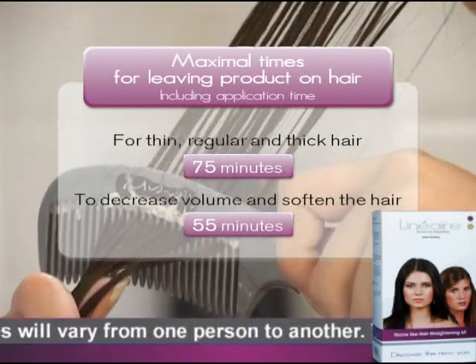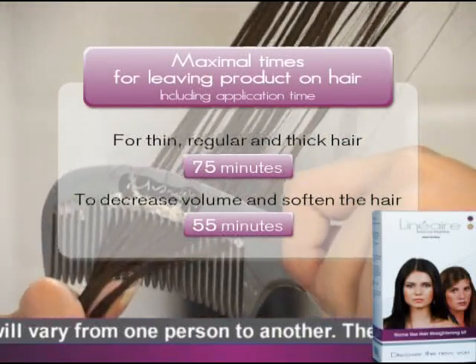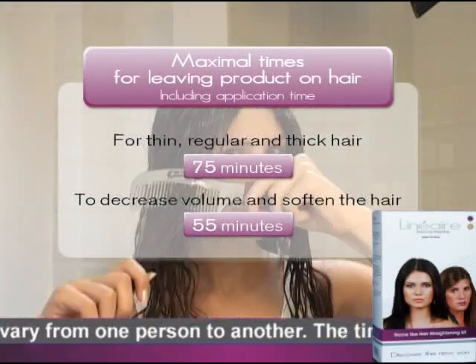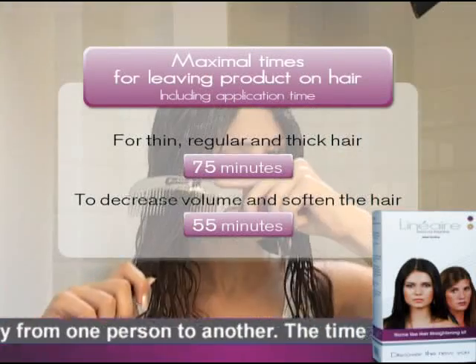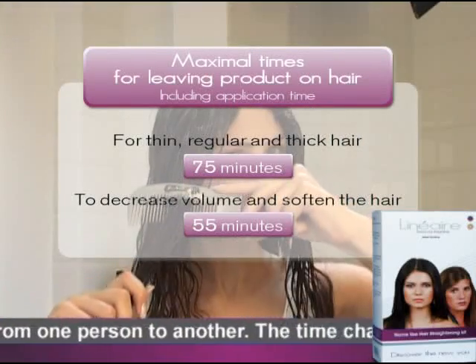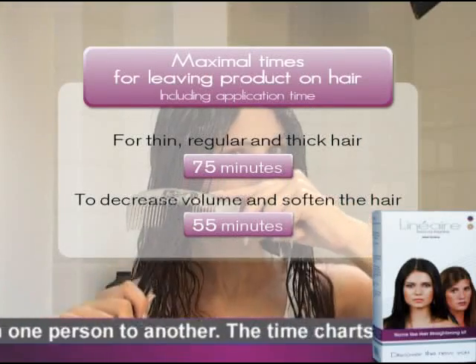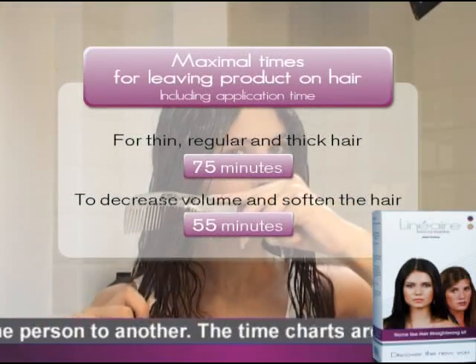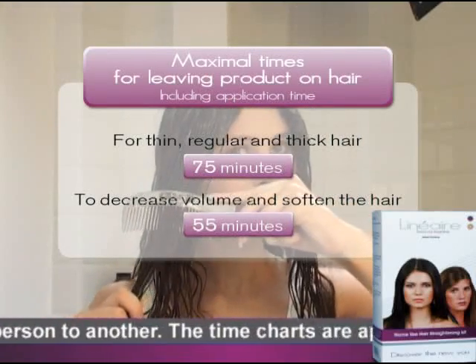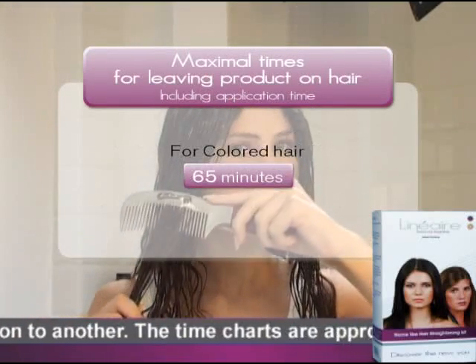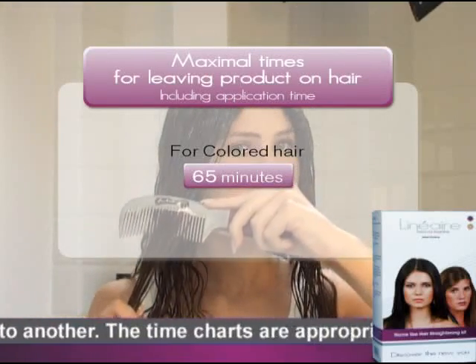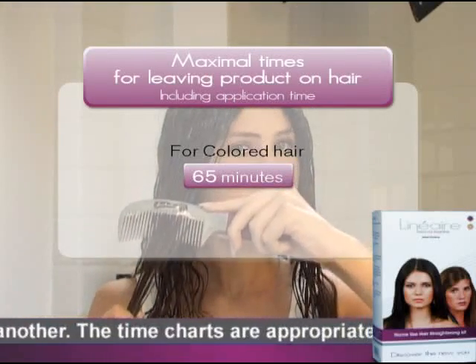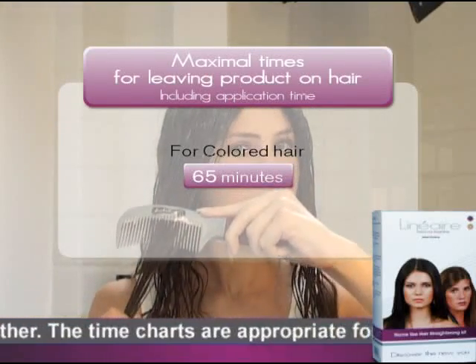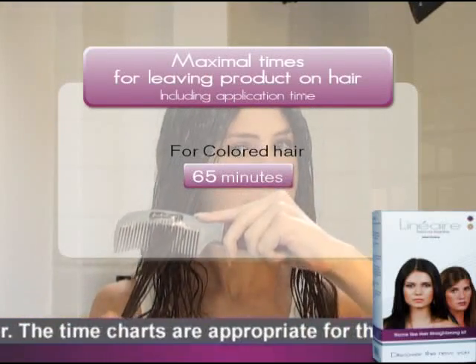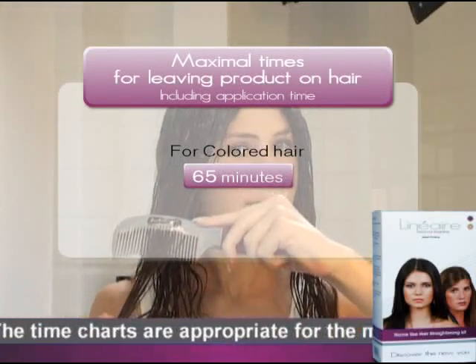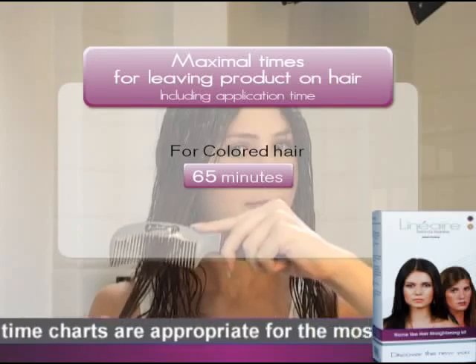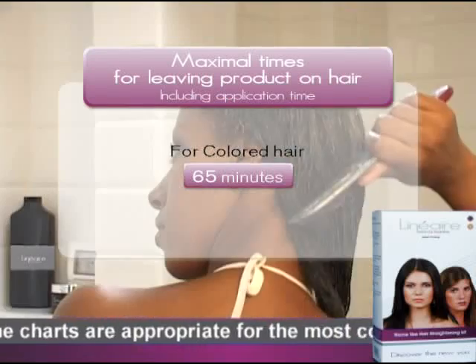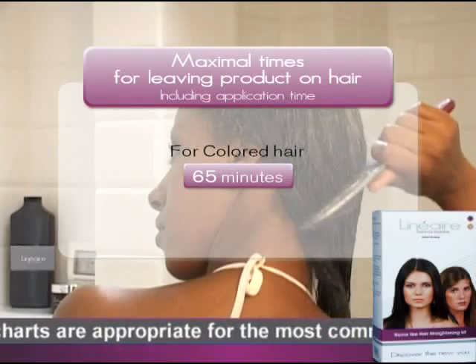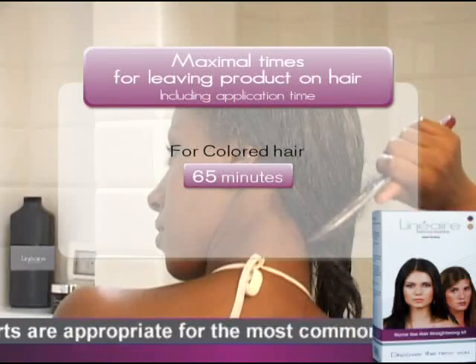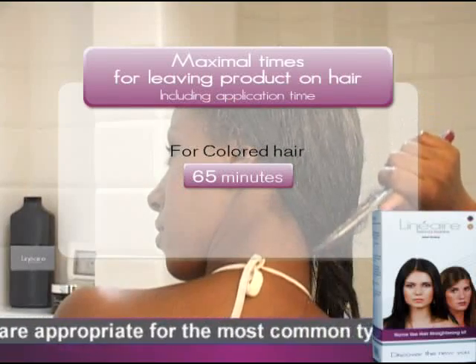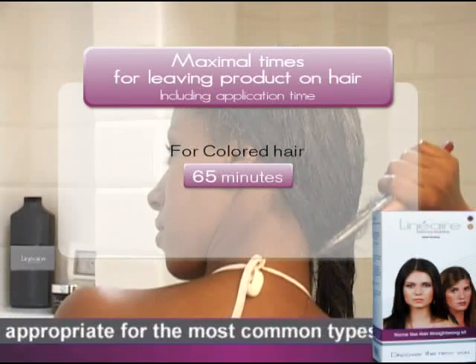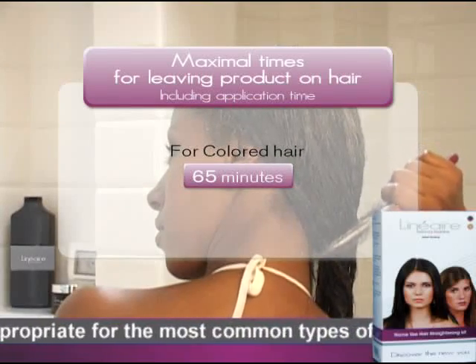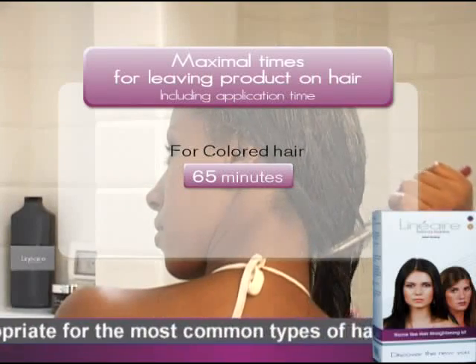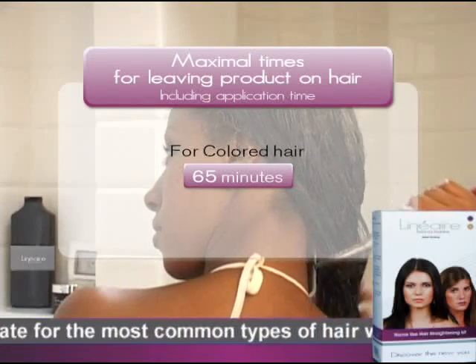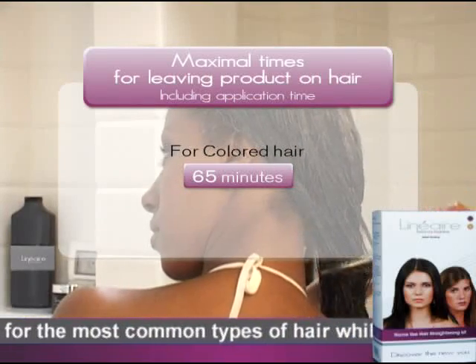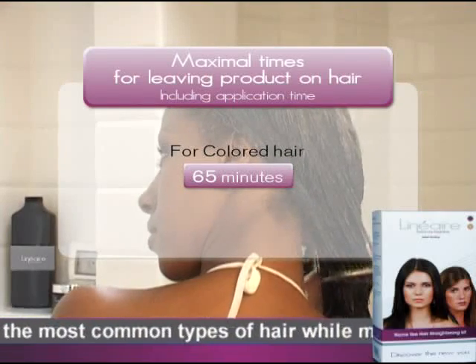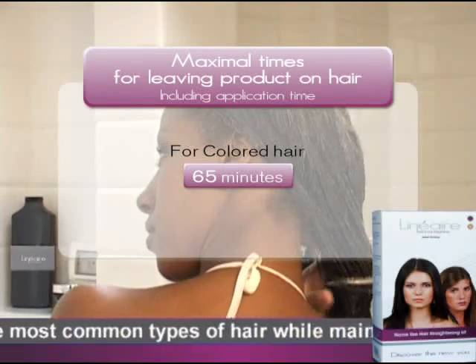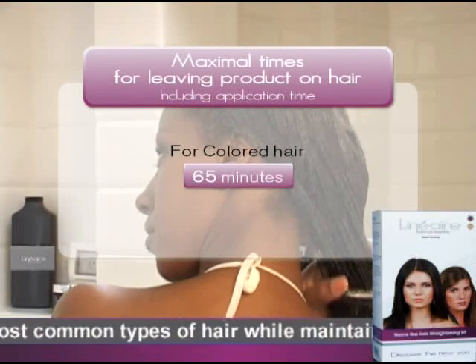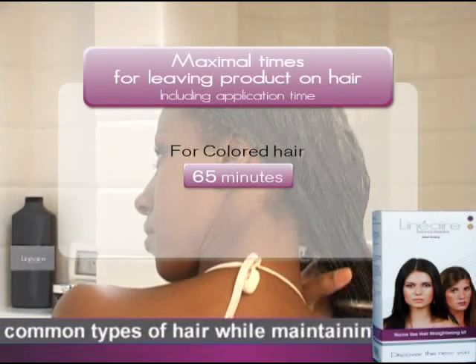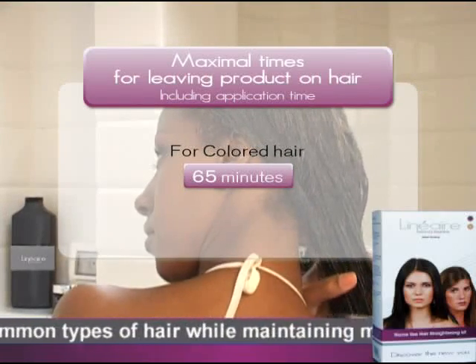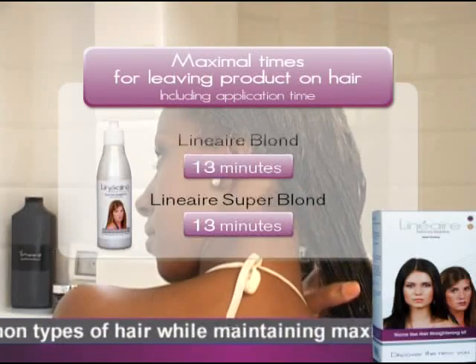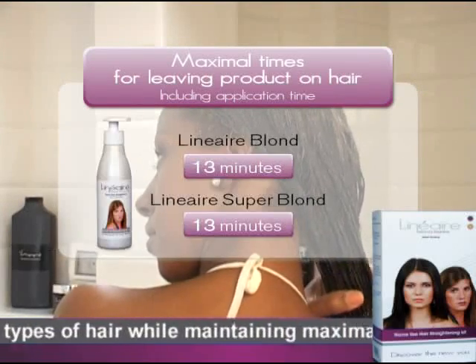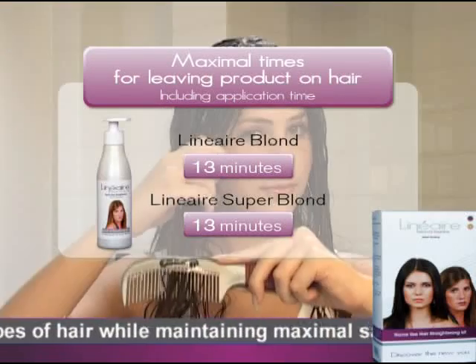While waiting, comb the hair with a wide tooth comb or brush it, using straightening motions so that the hair is taut and straight.